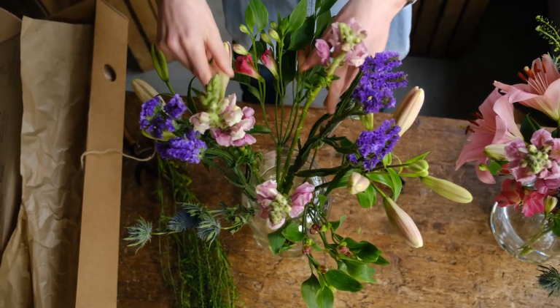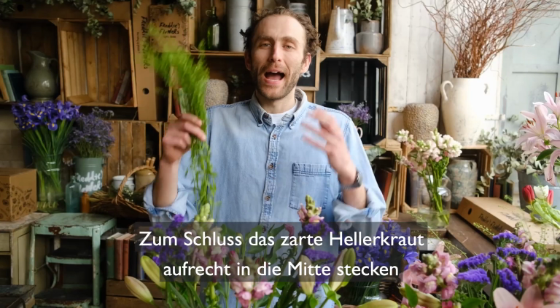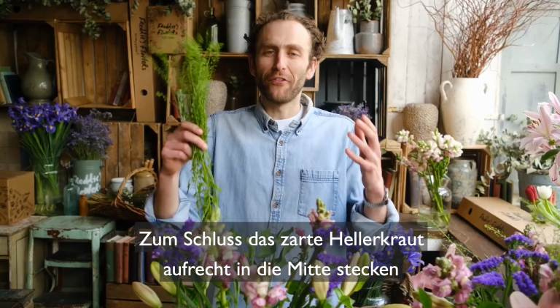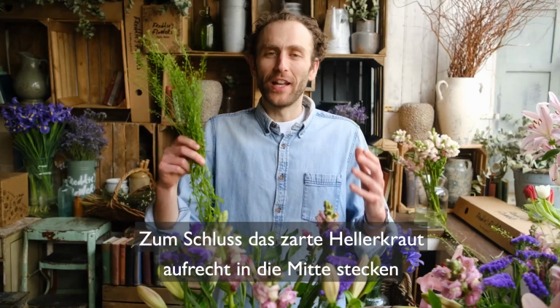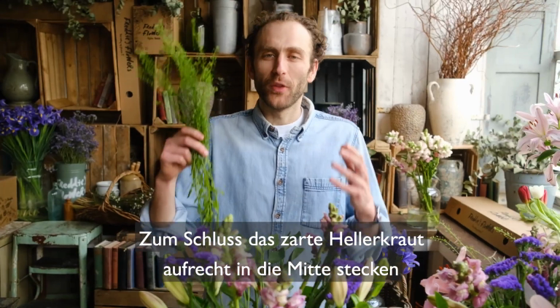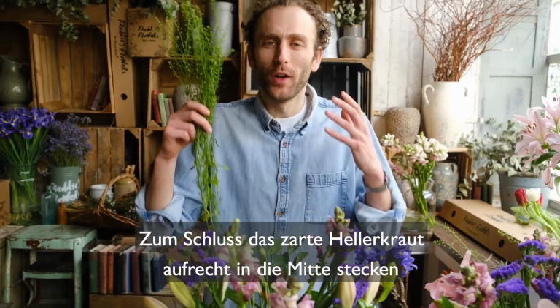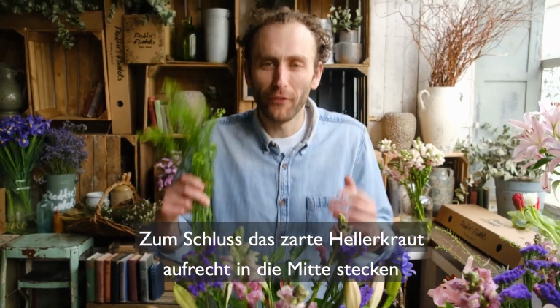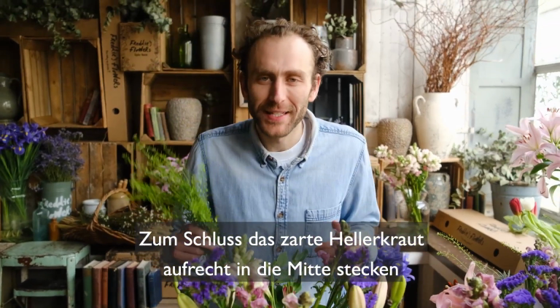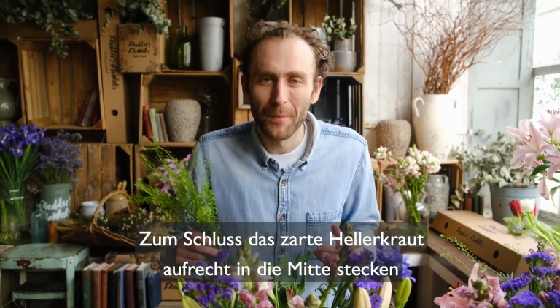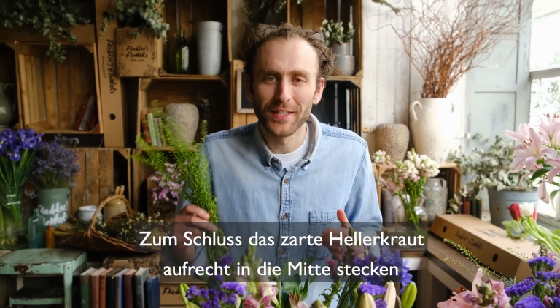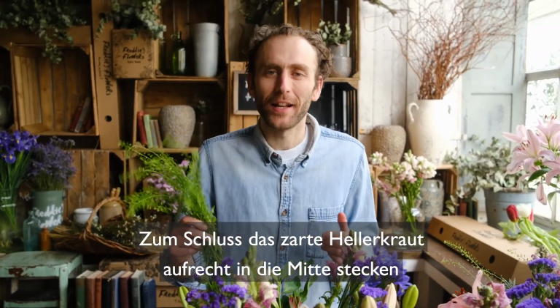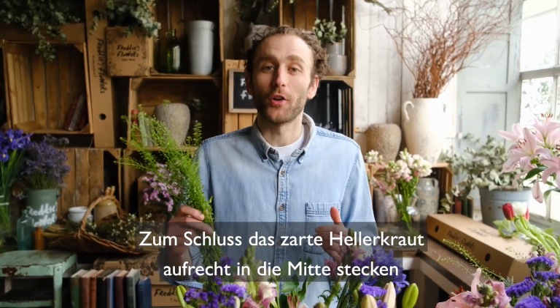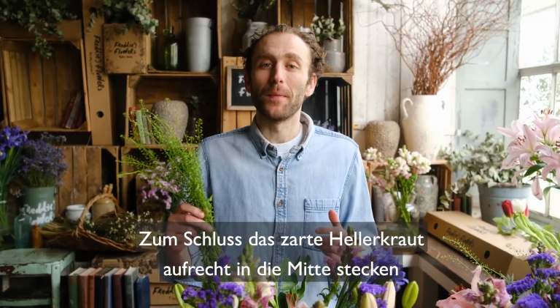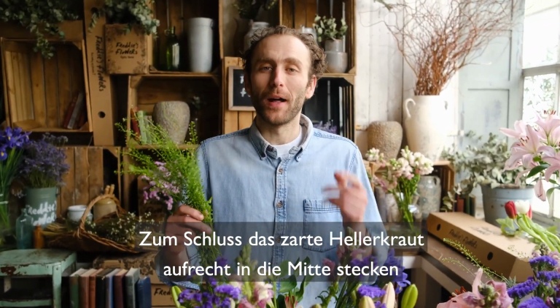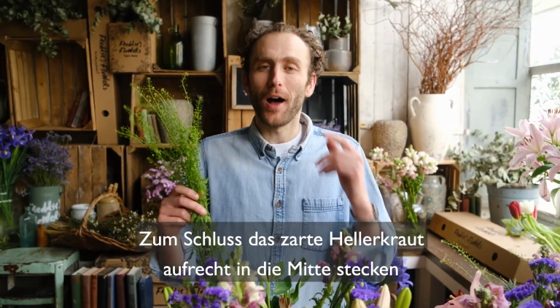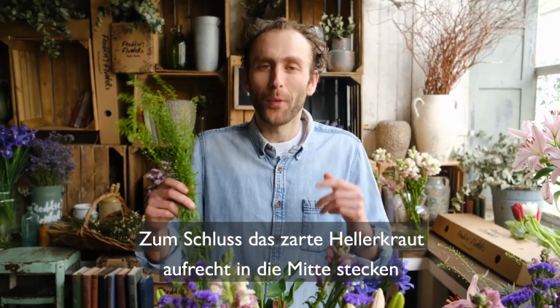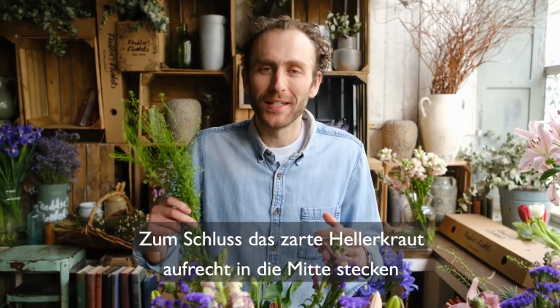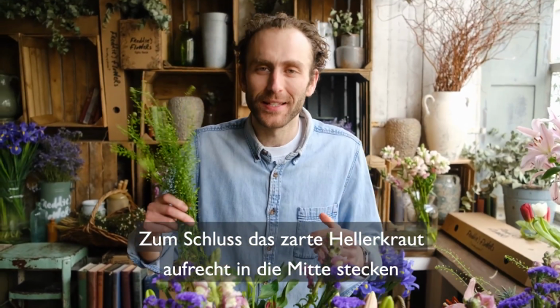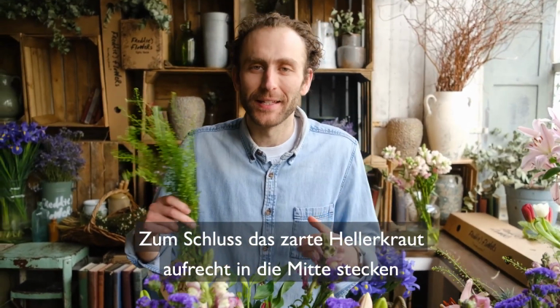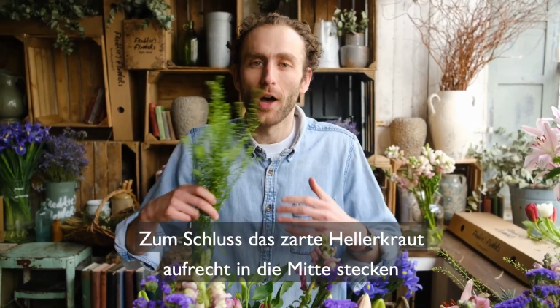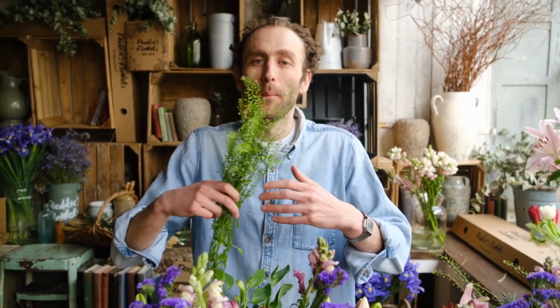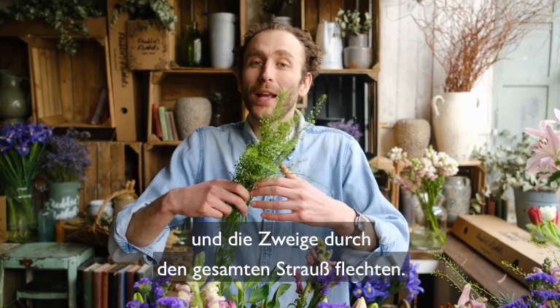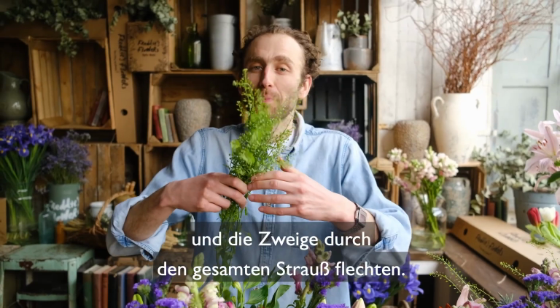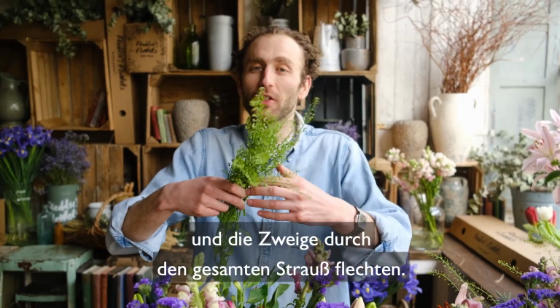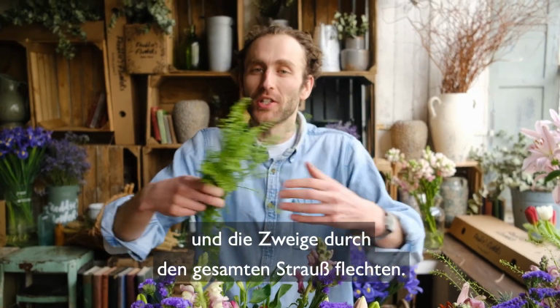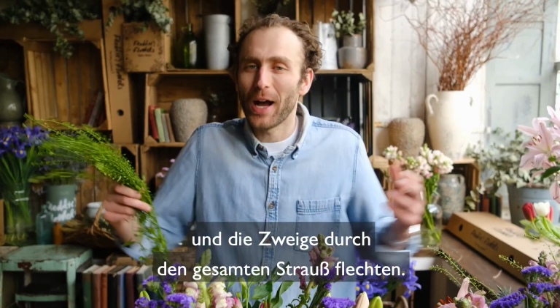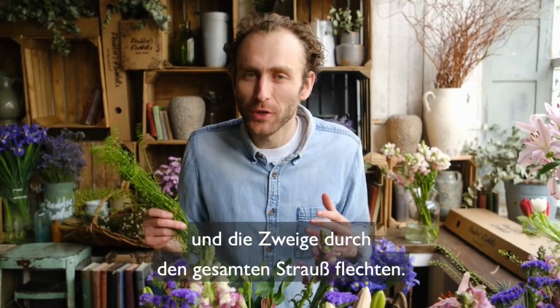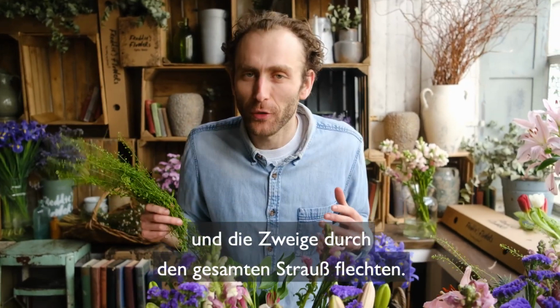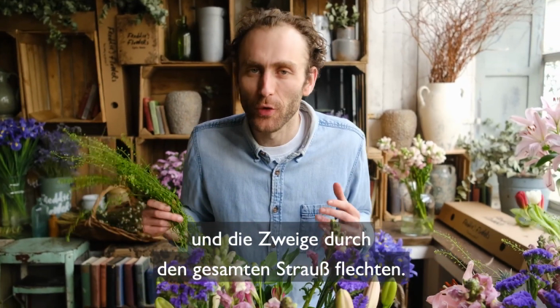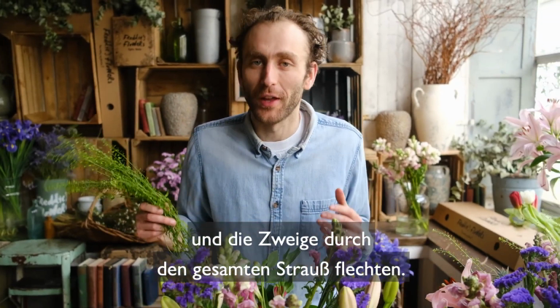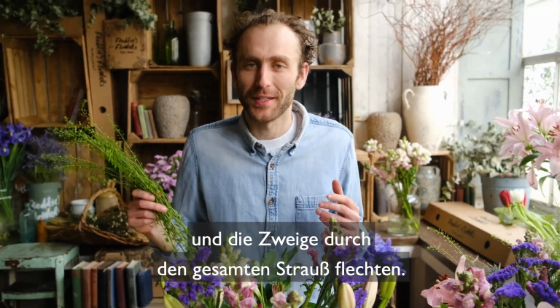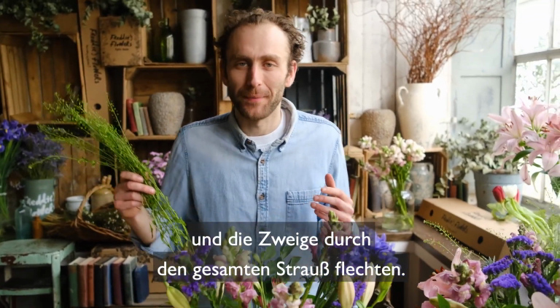Create an even triangle with your anthuriums in the very middle. And finish with your lovely and delicate green bell upright in the centre, pulling its branches out and through the other stems.